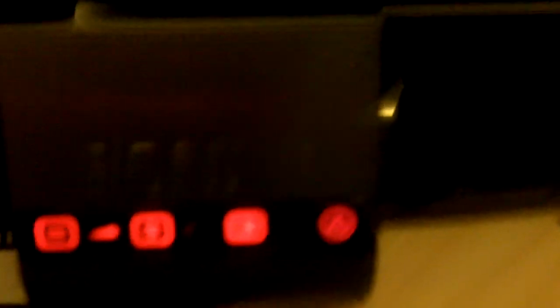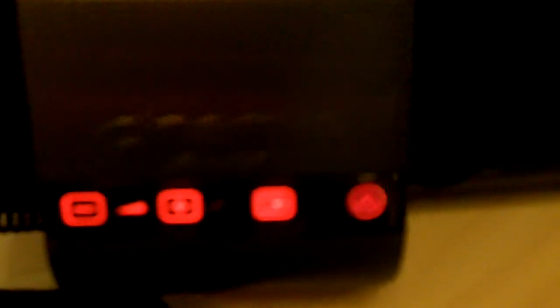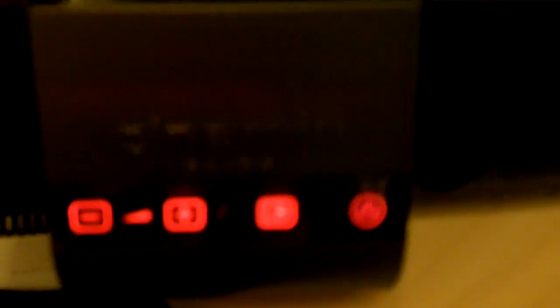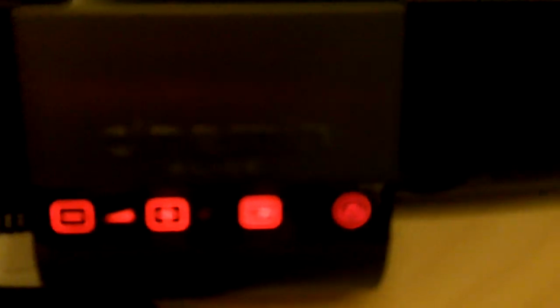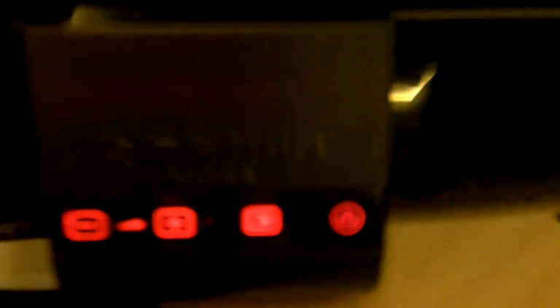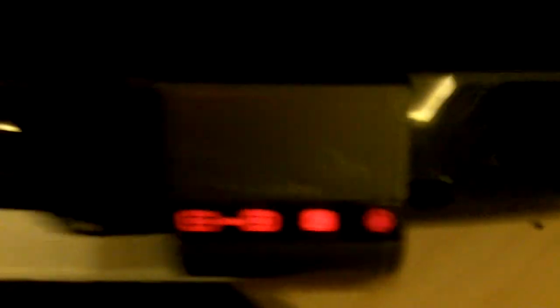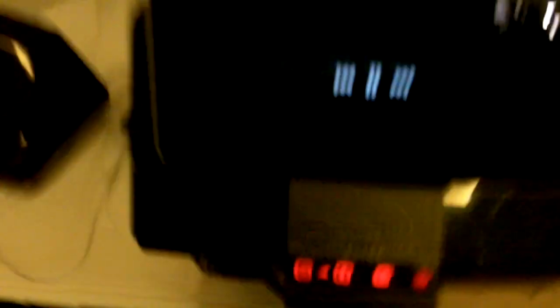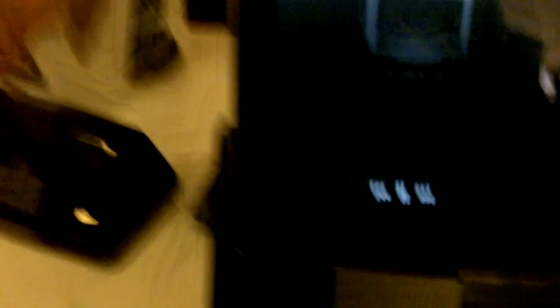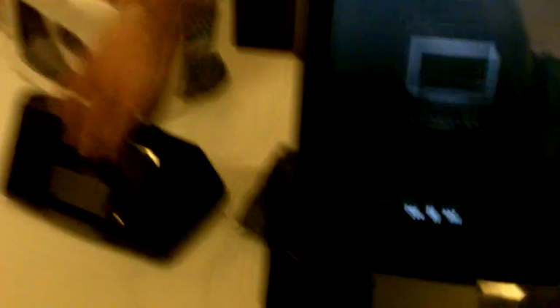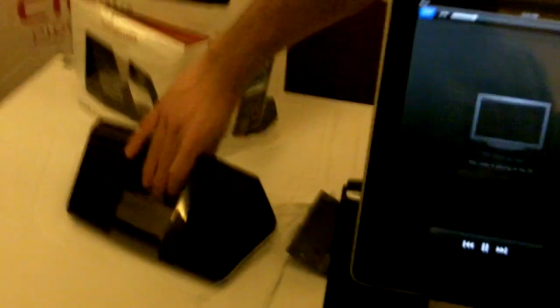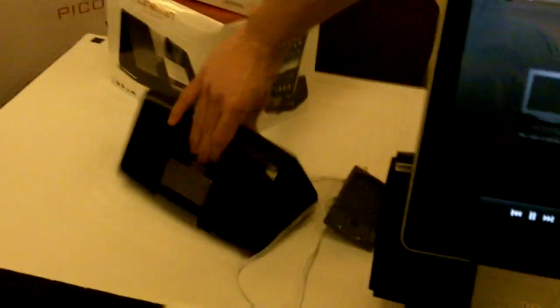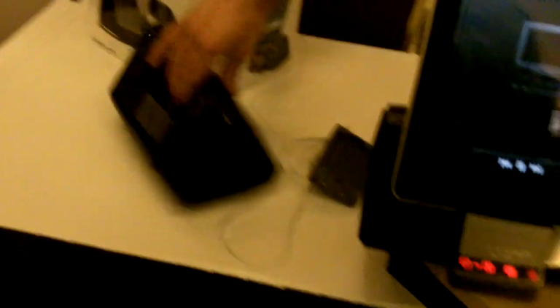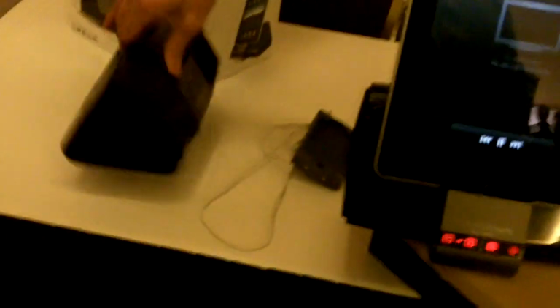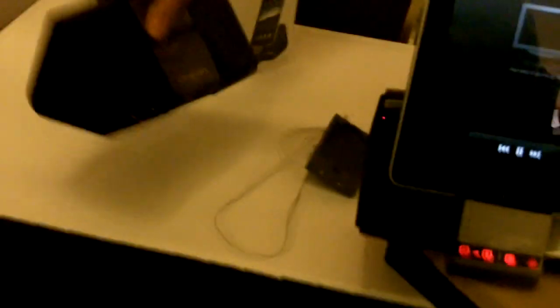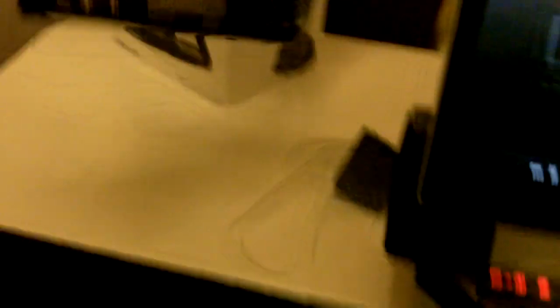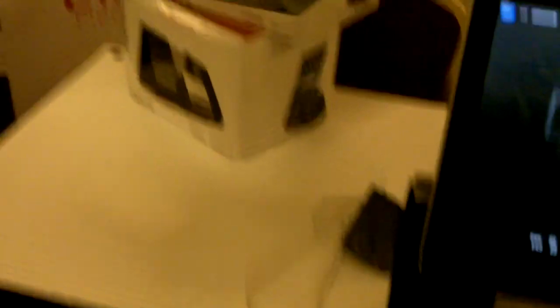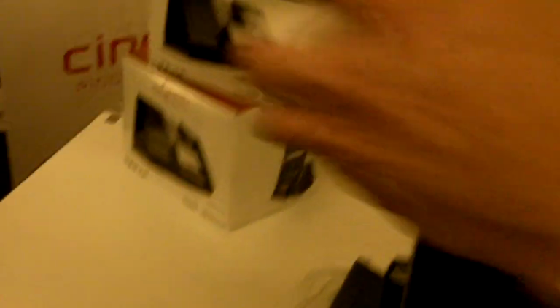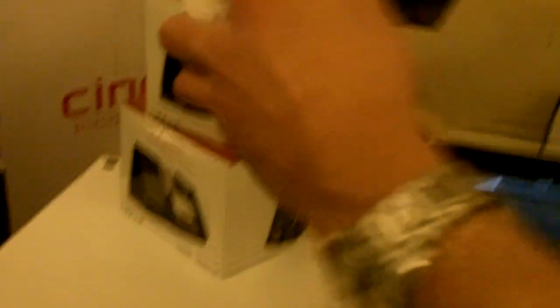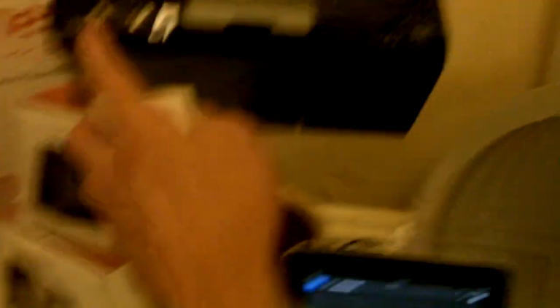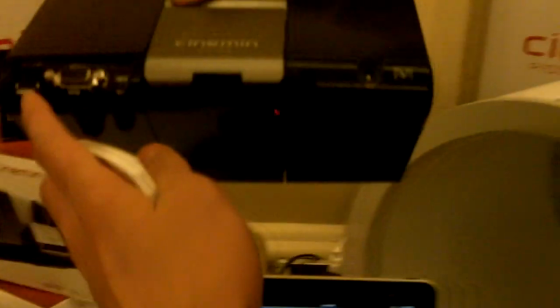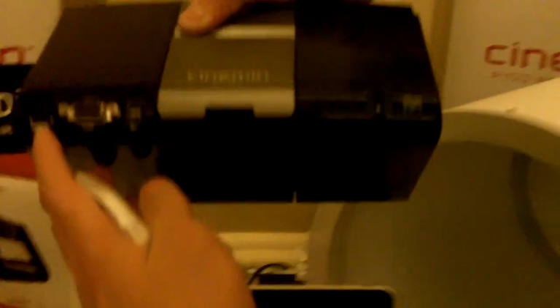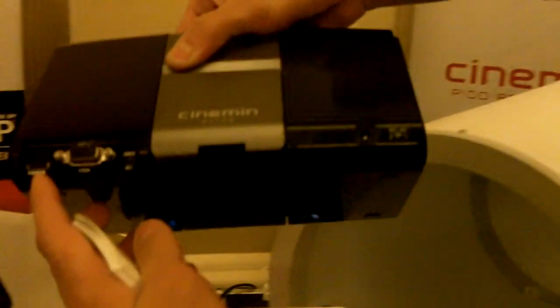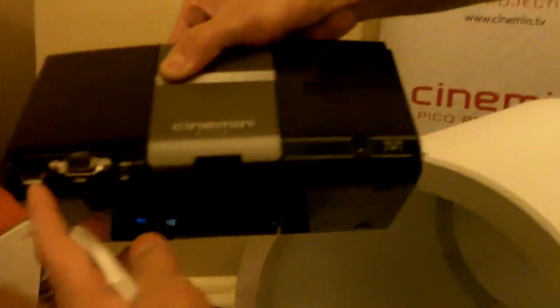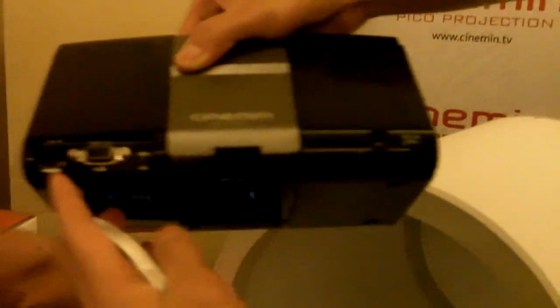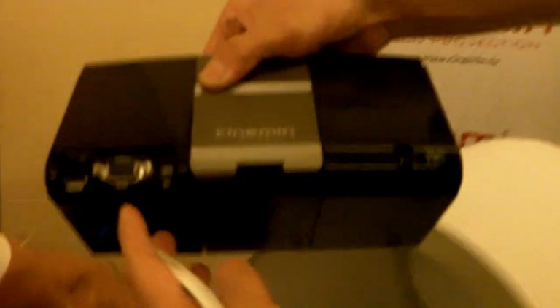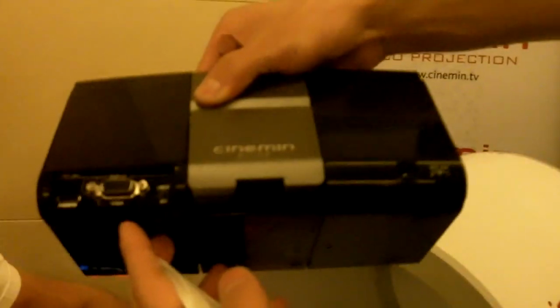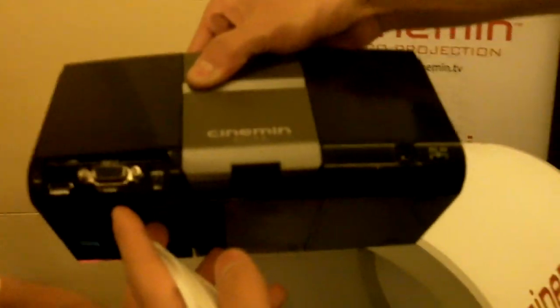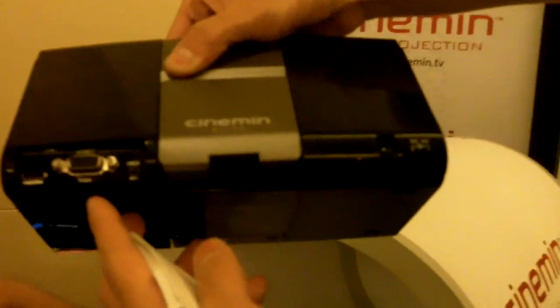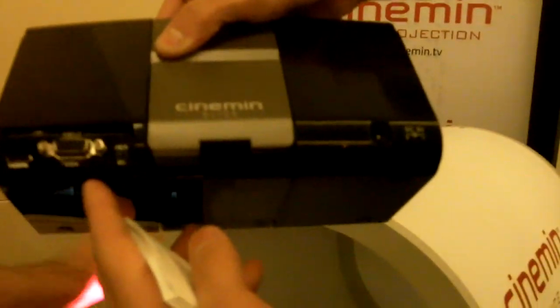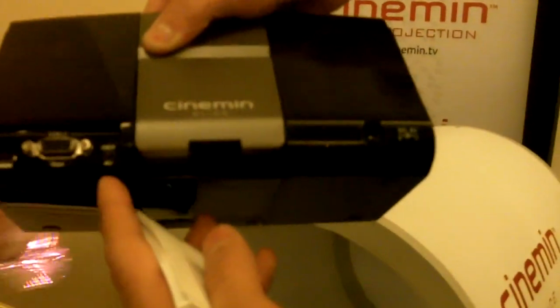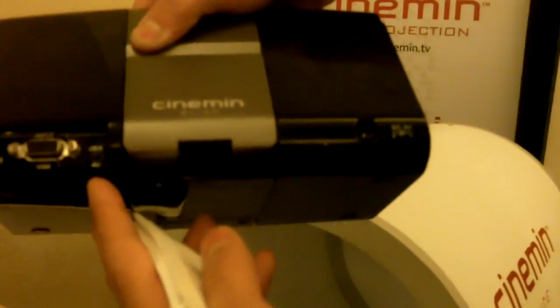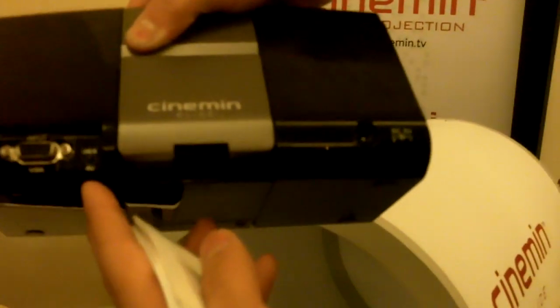In the back as well — we'll look at the demo unit quickly — there's an HDMI port, VGA port, and AV.